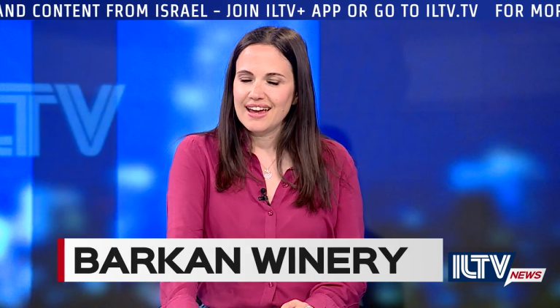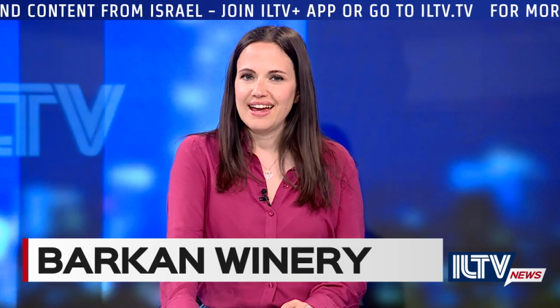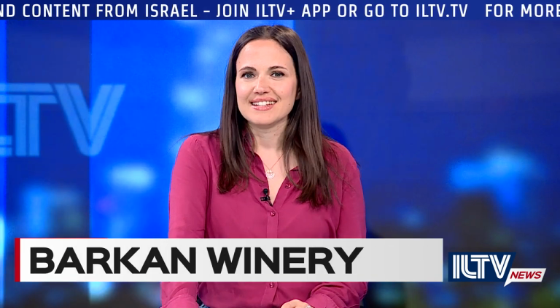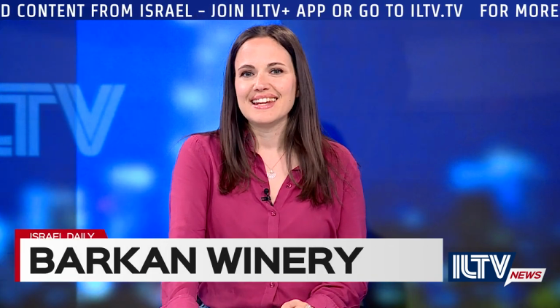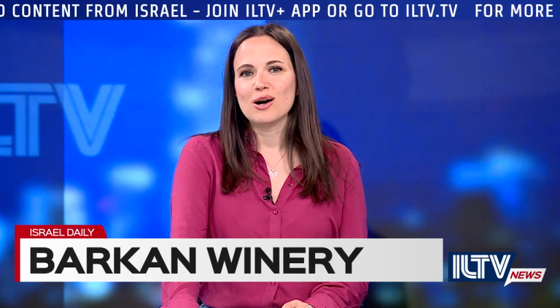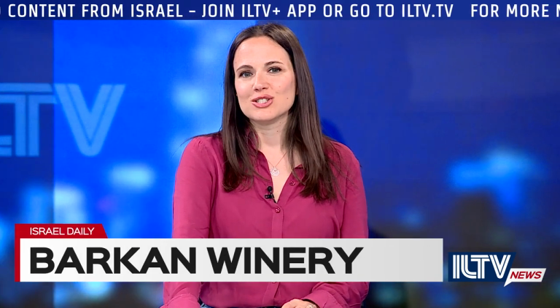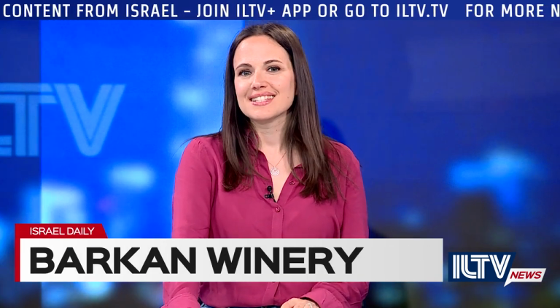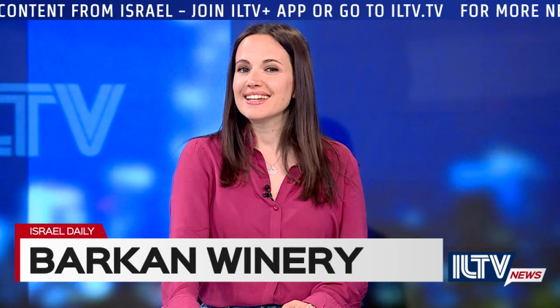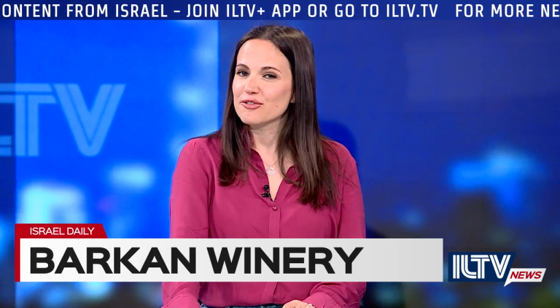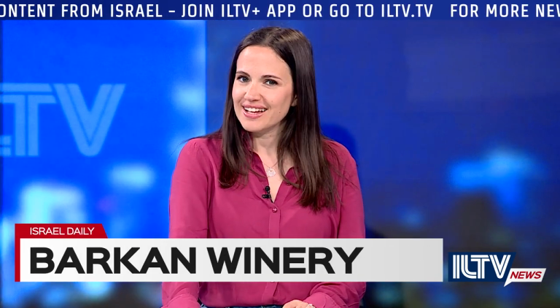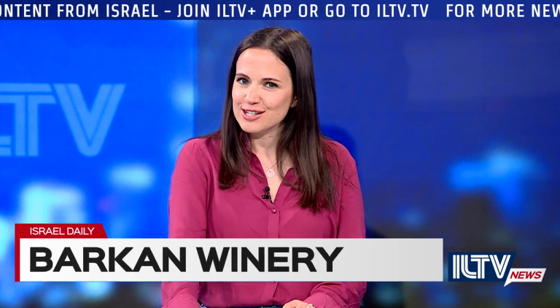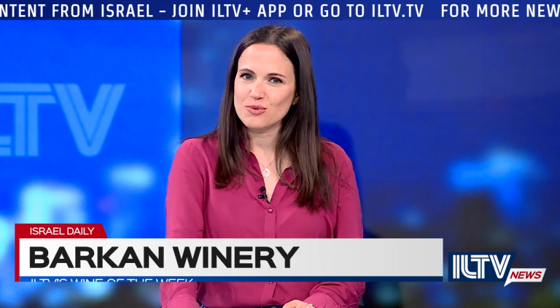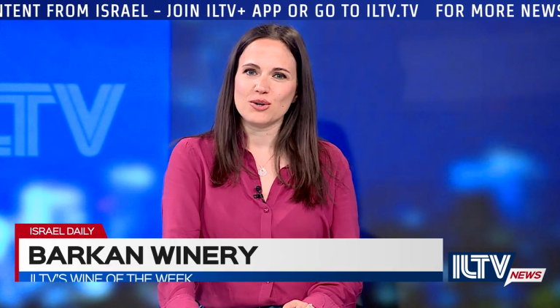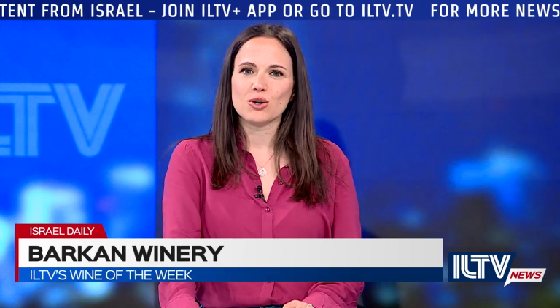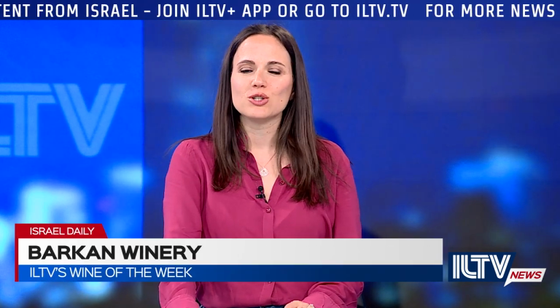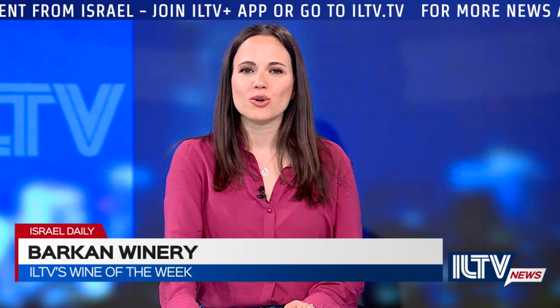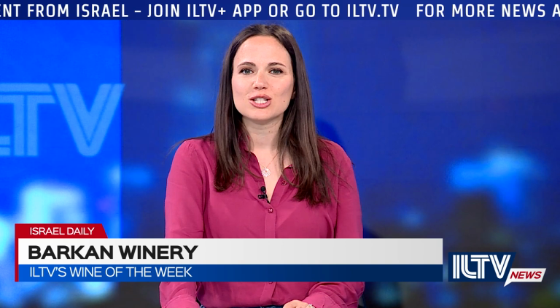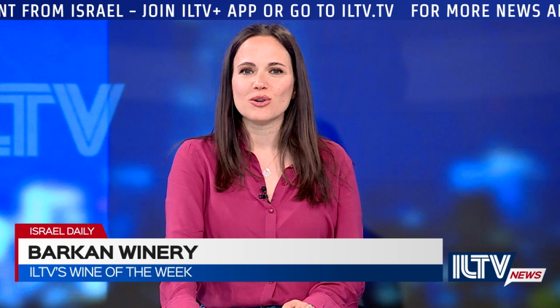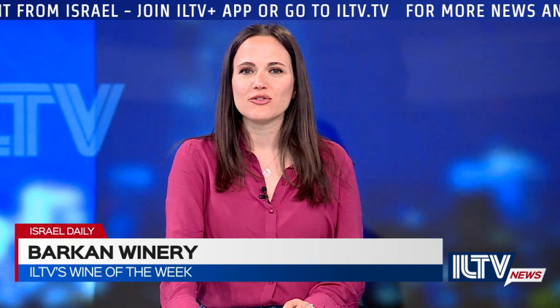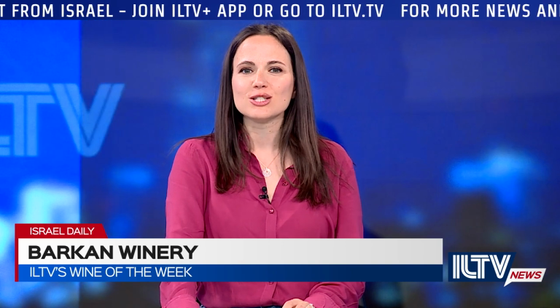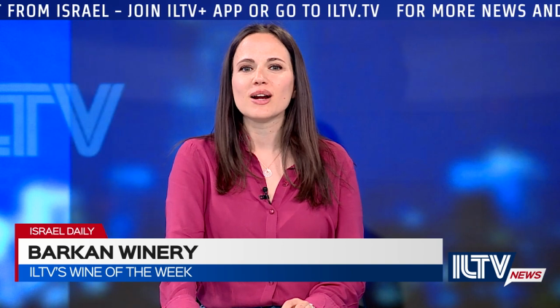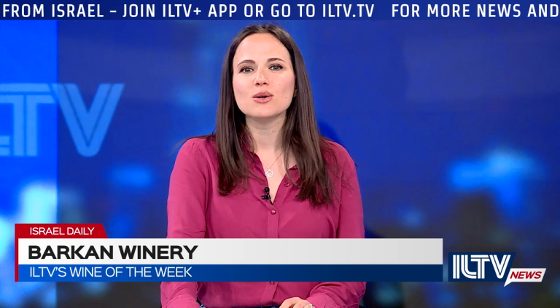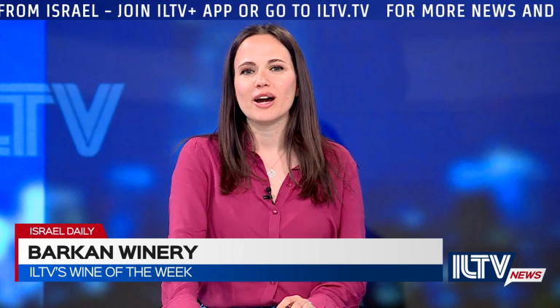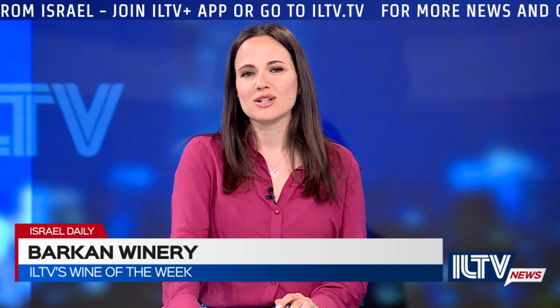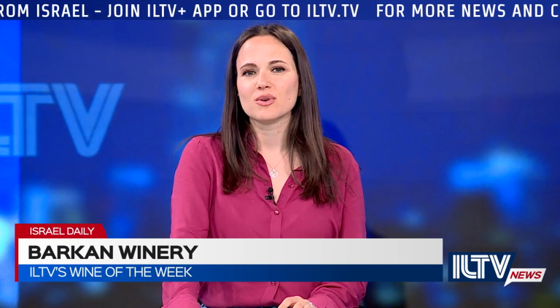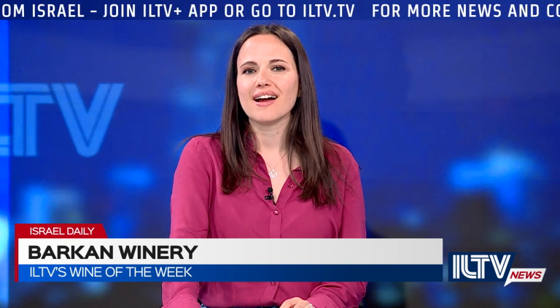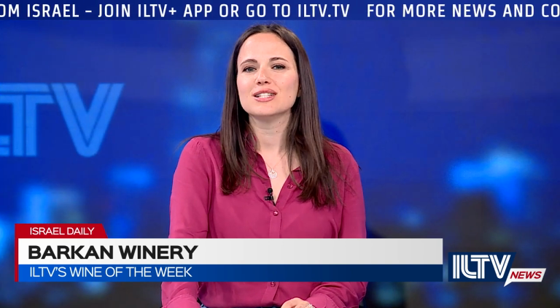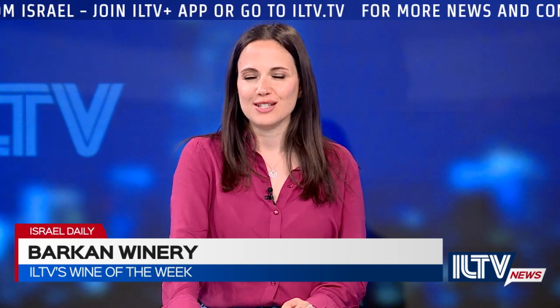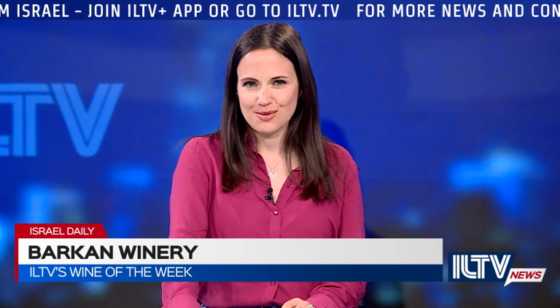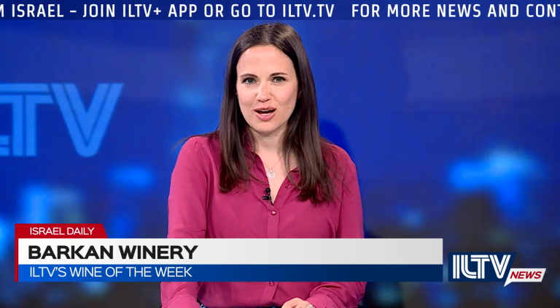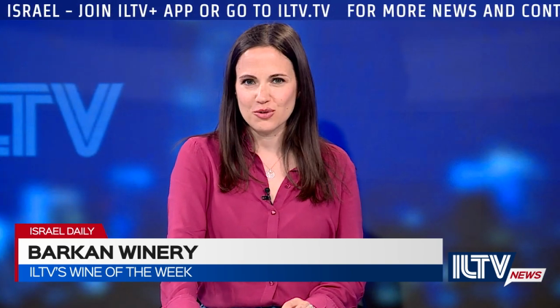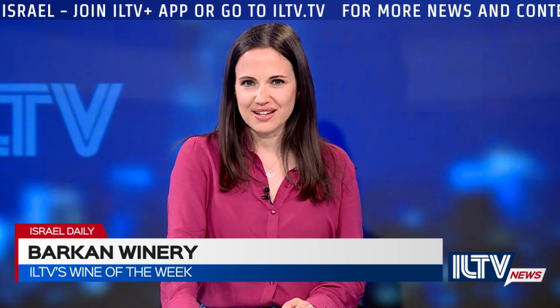And now, just like every end of the week, we're going to enjoy the story of Israeli wineries with ILTV's Wine of the Week.